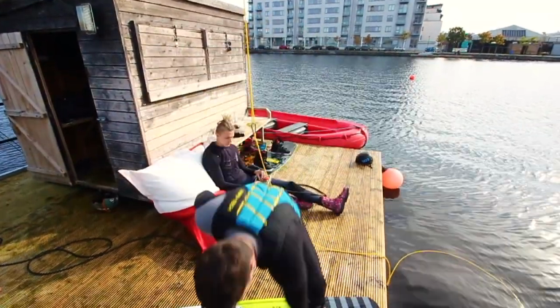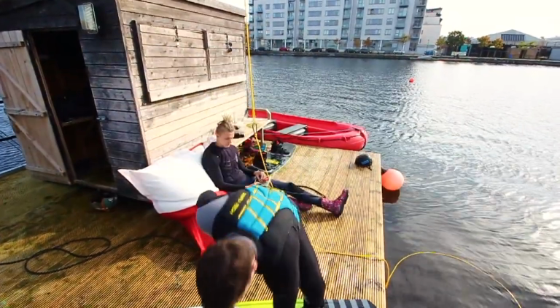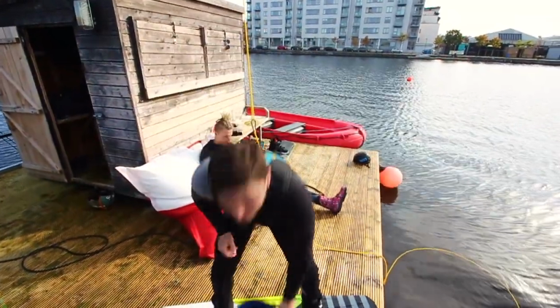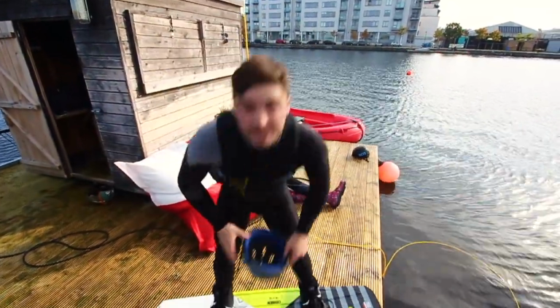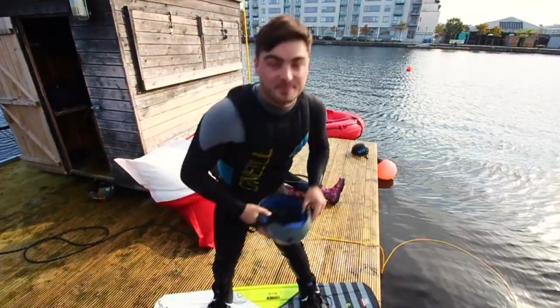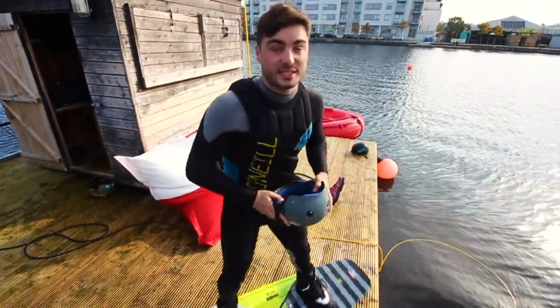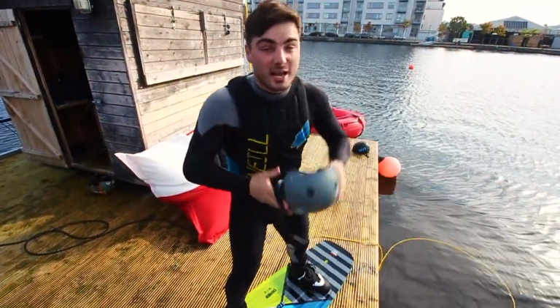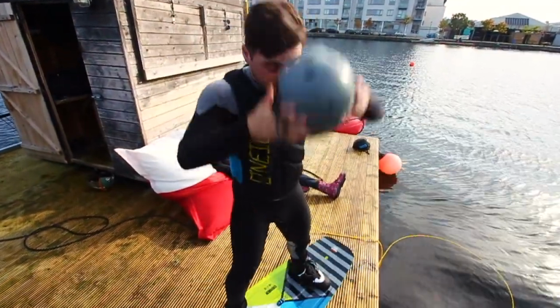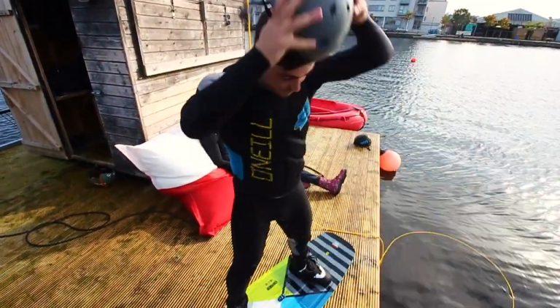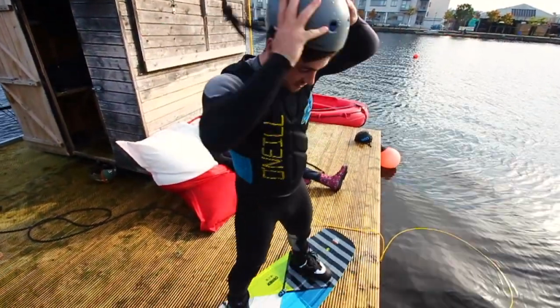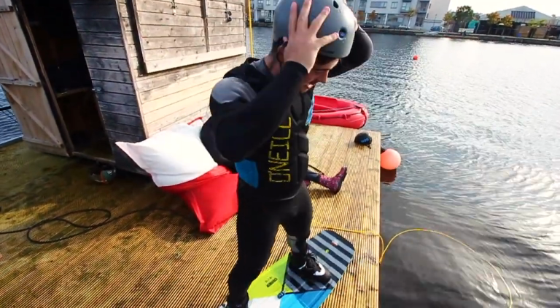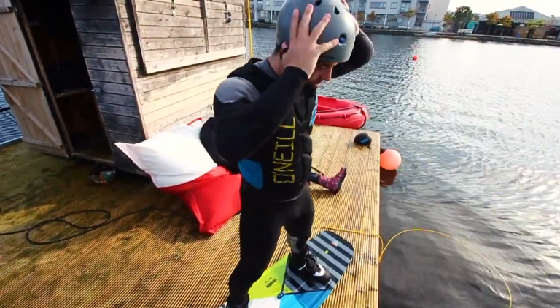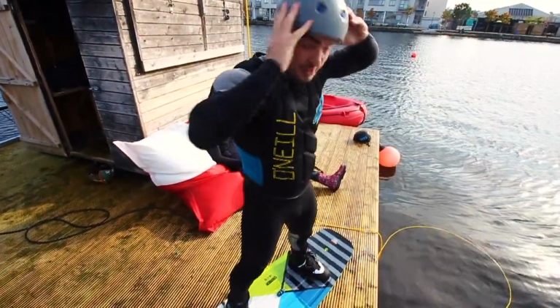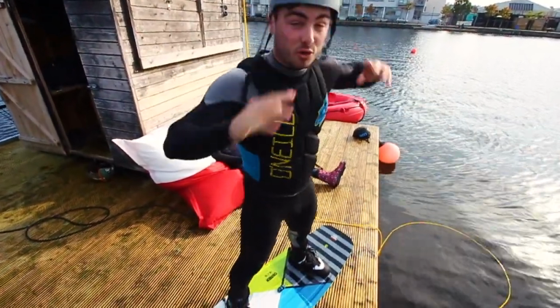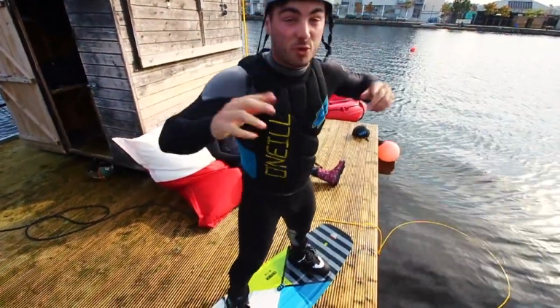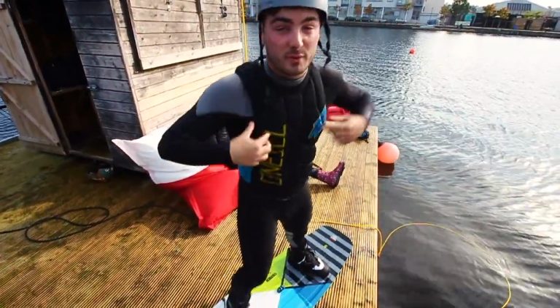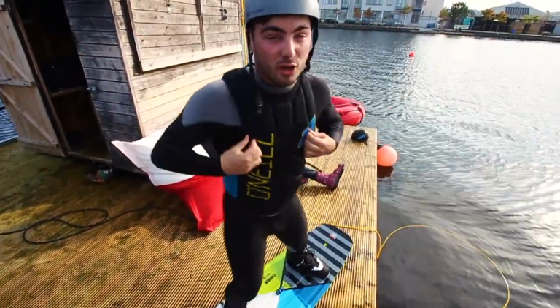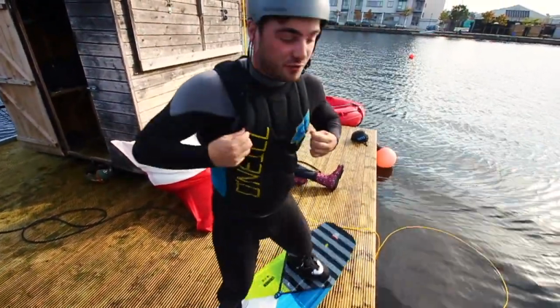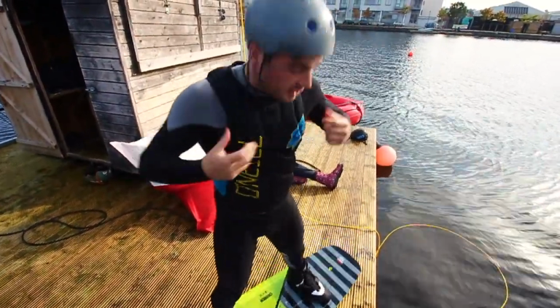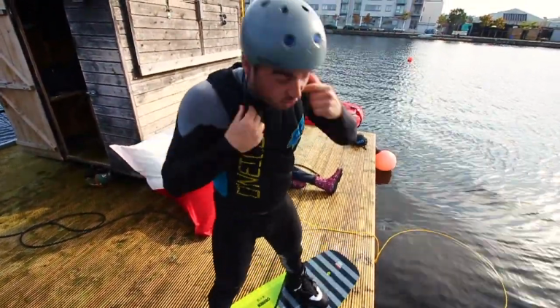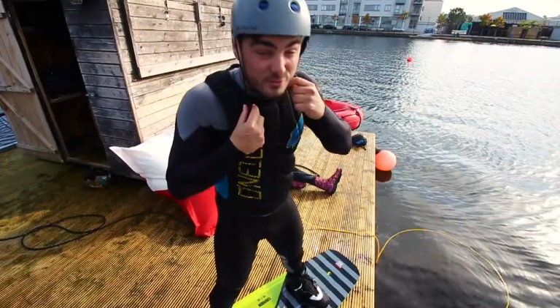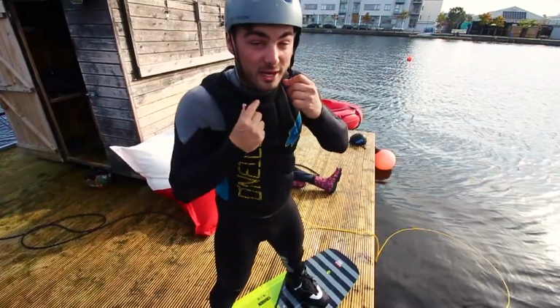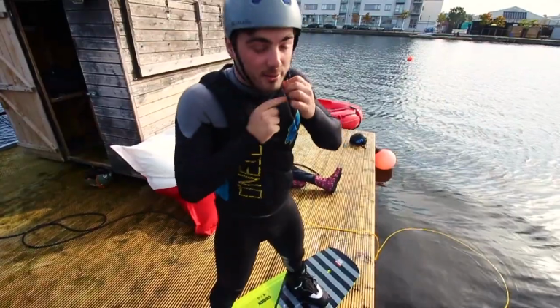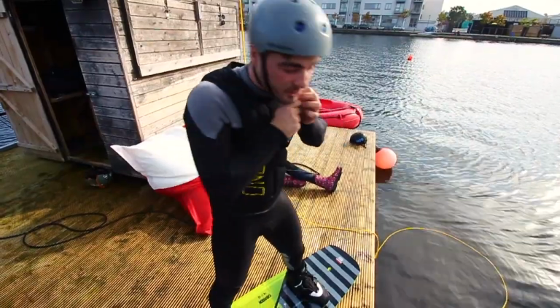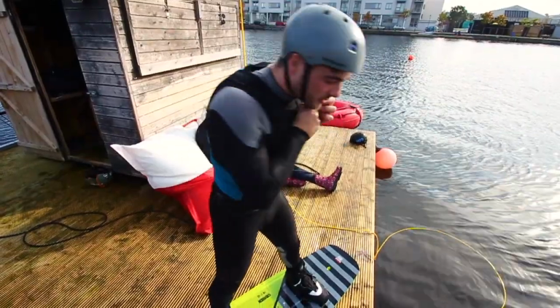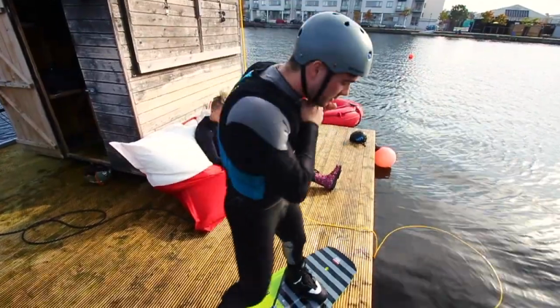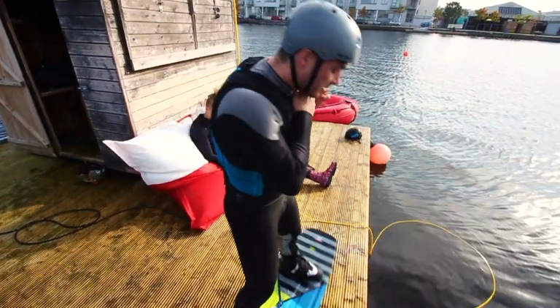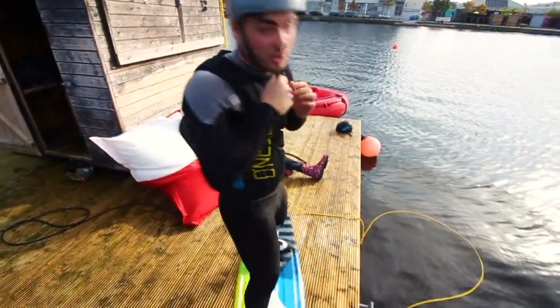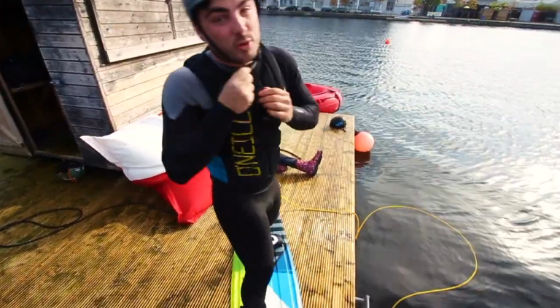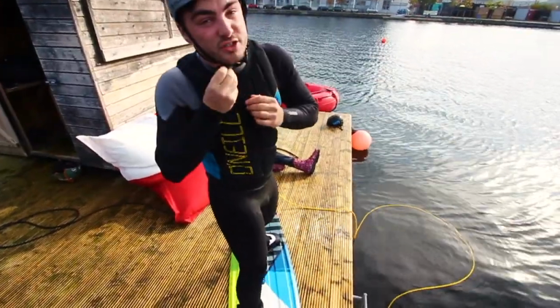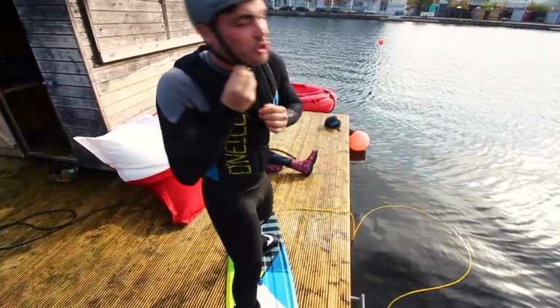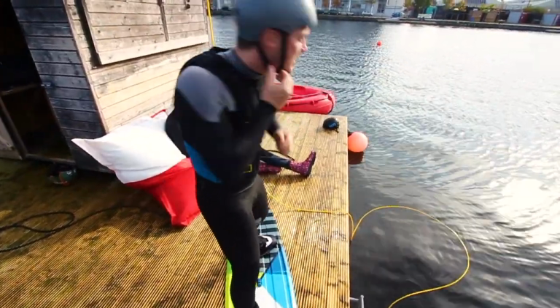Okay, so we're ready. The first step: you always want to wear a life jacket, always wear a helmet, because otherwise you're stupid.